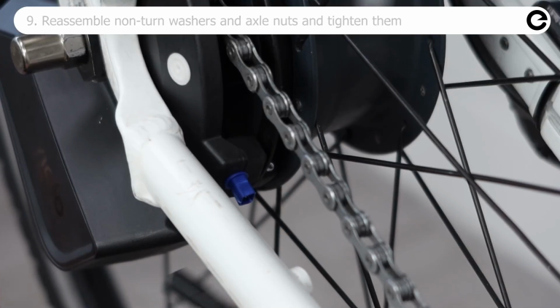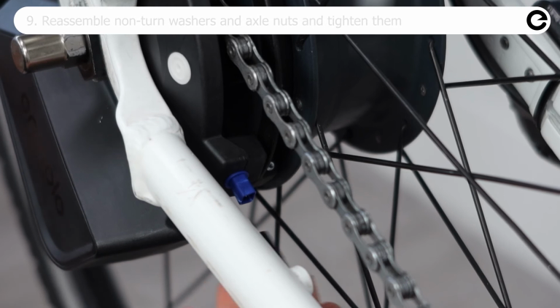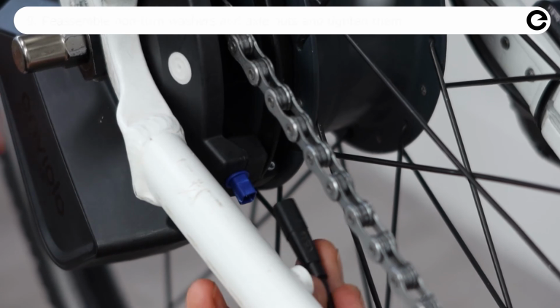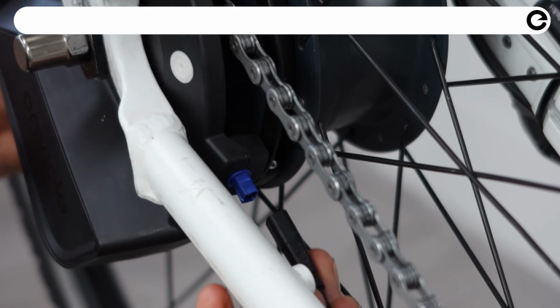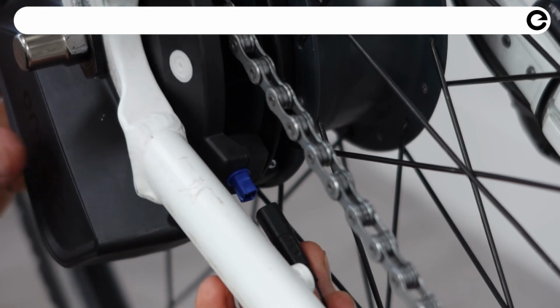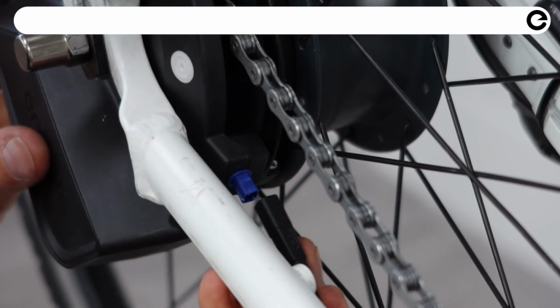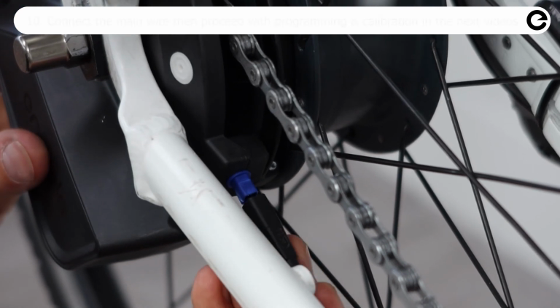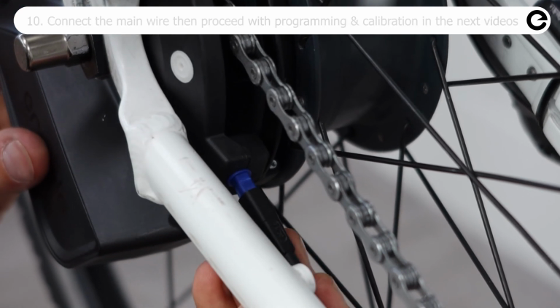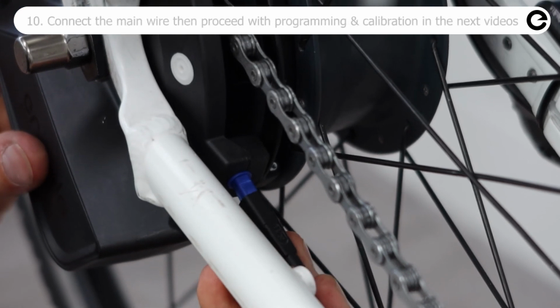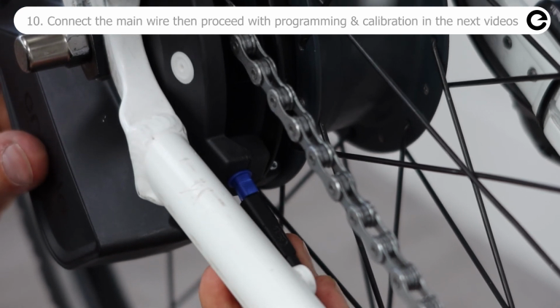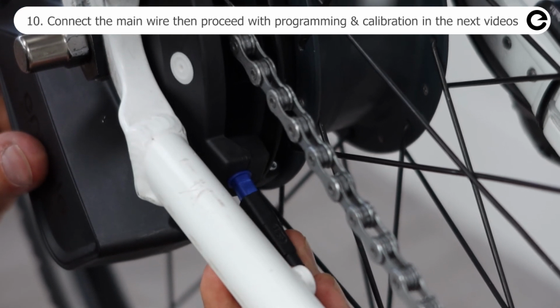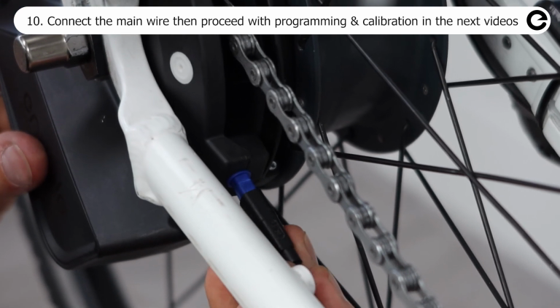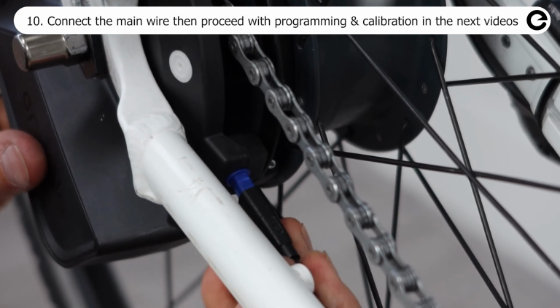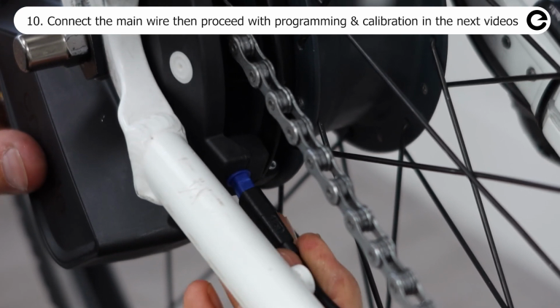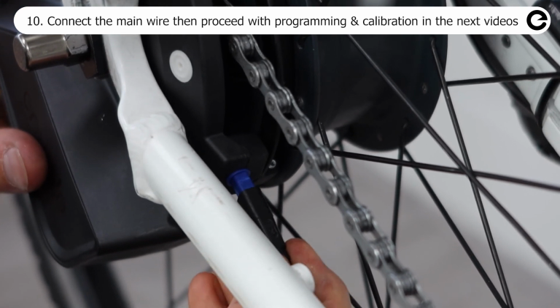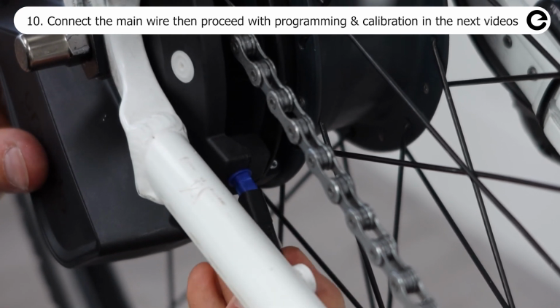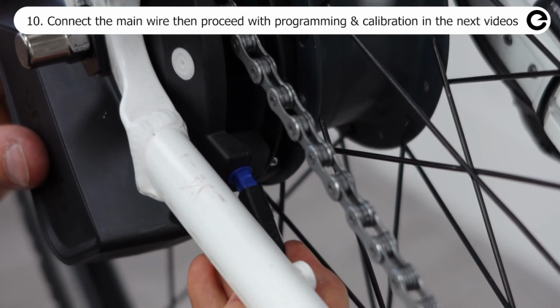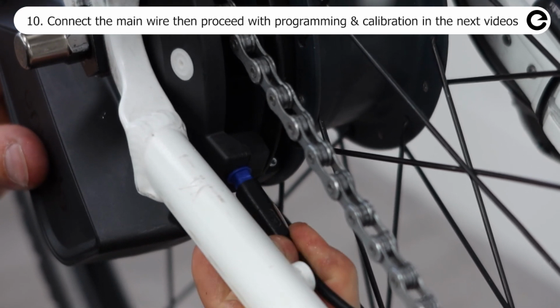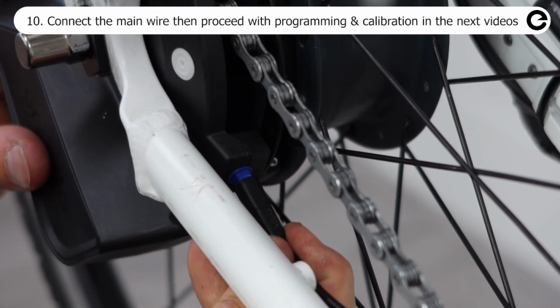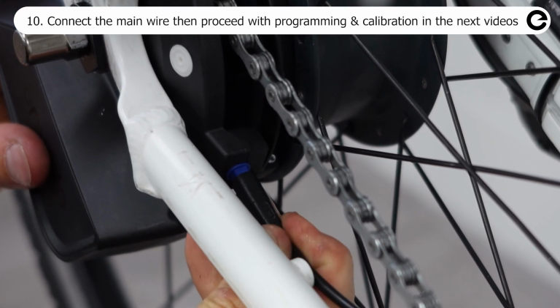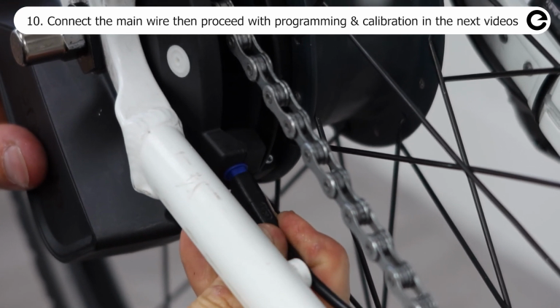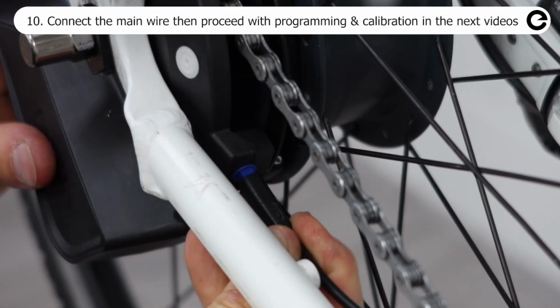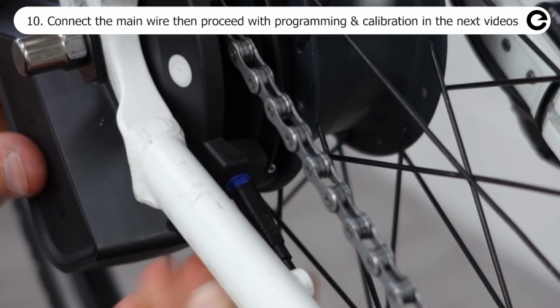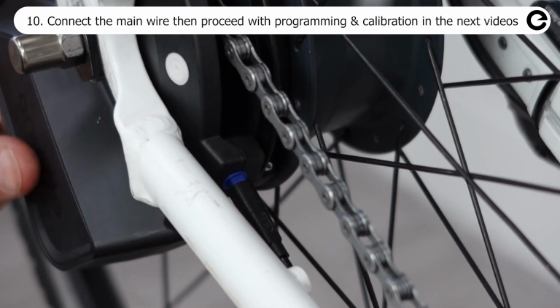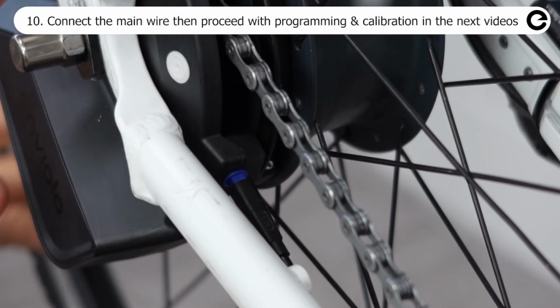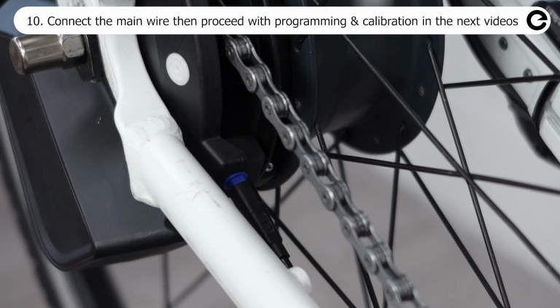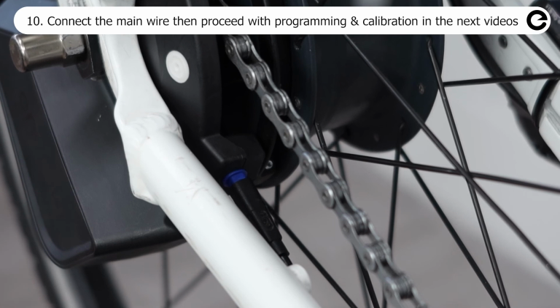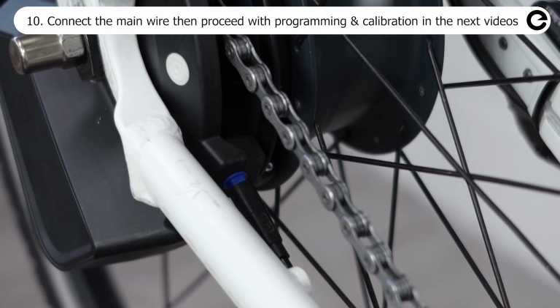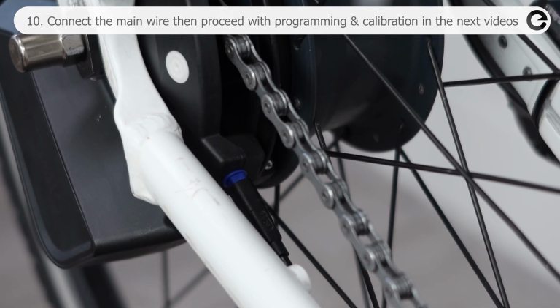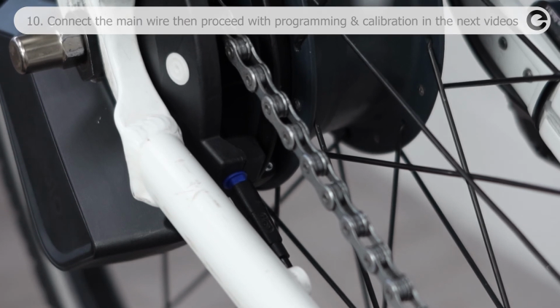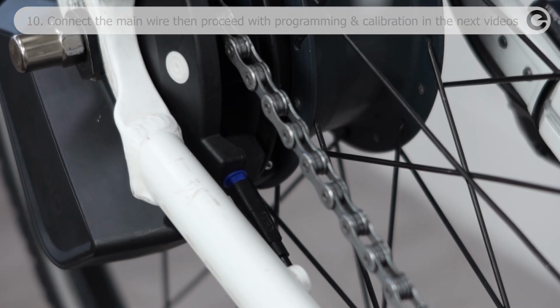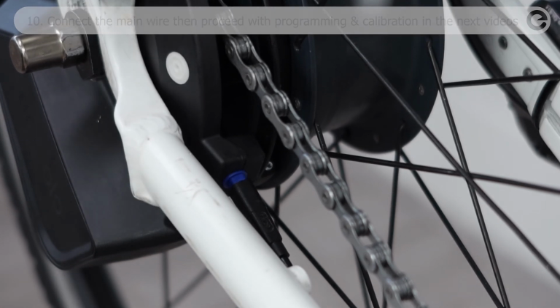Connect the main wire harness and proceed to programming of the hub interface and calibration in the next videos.